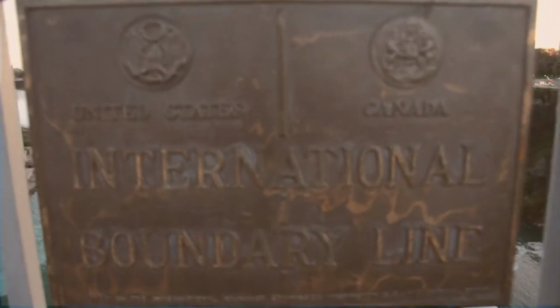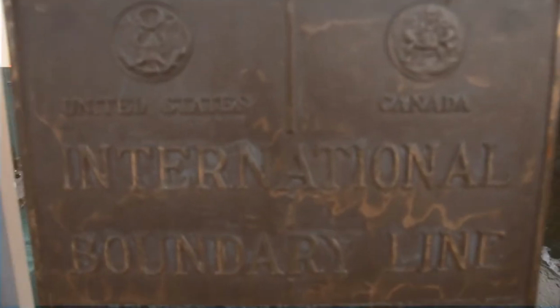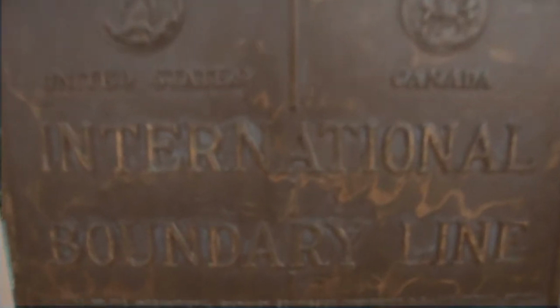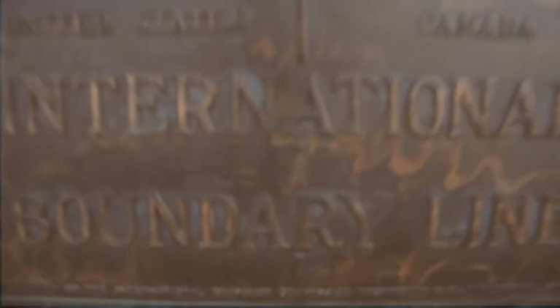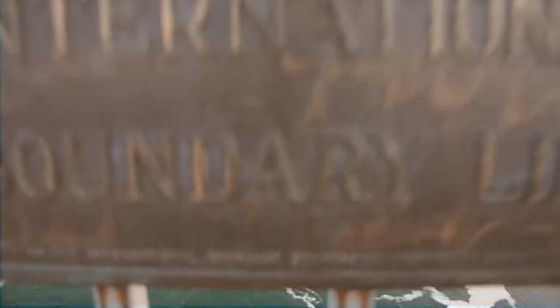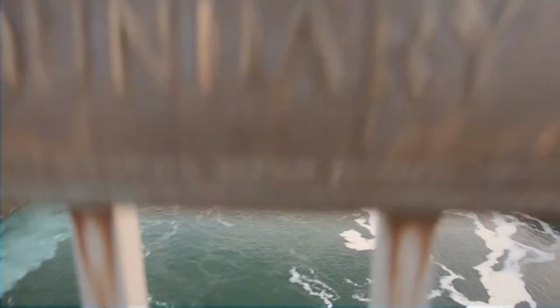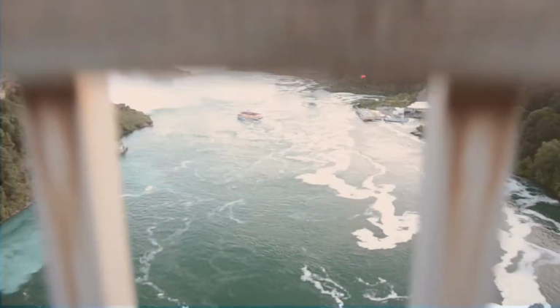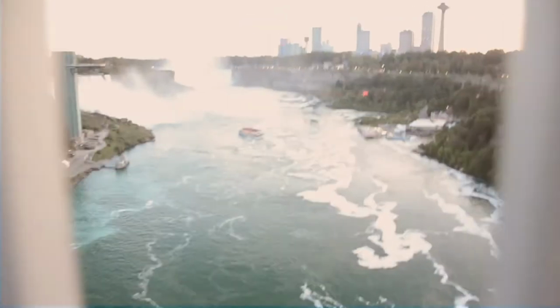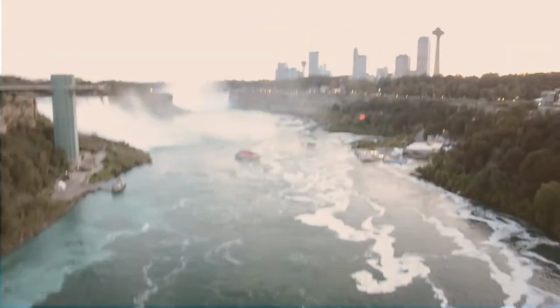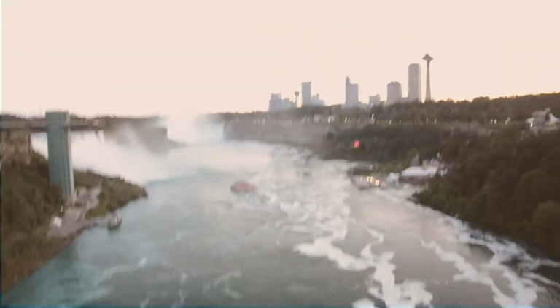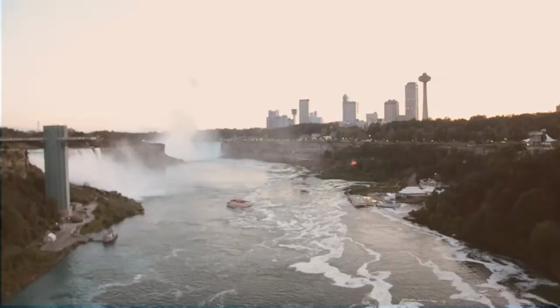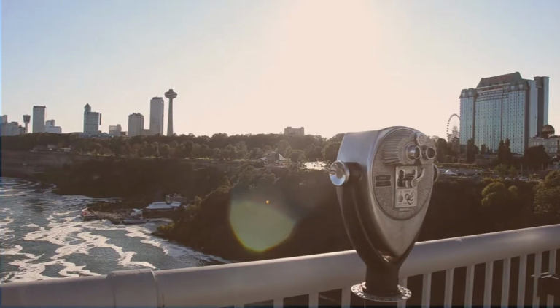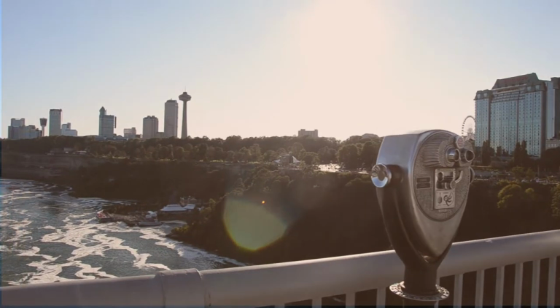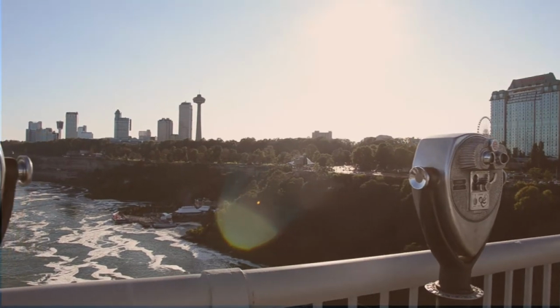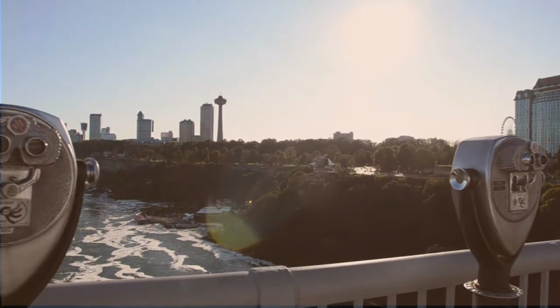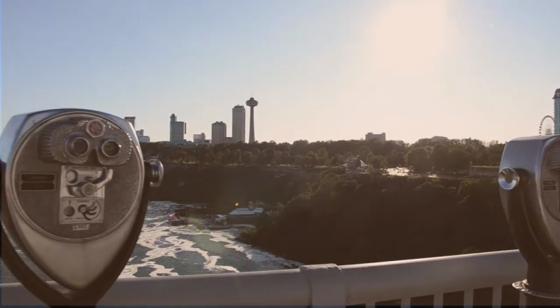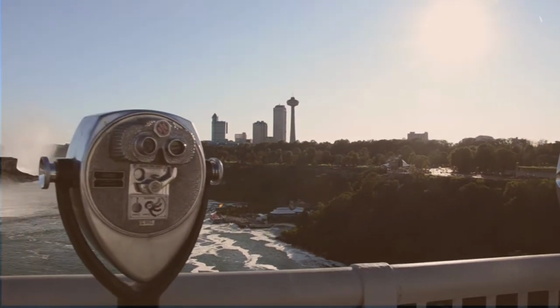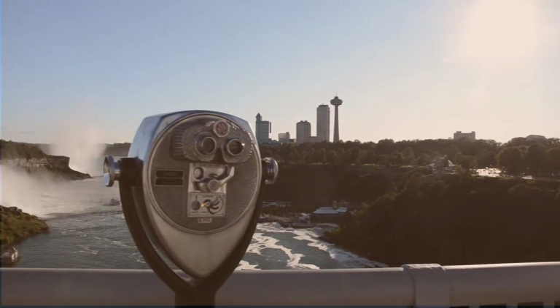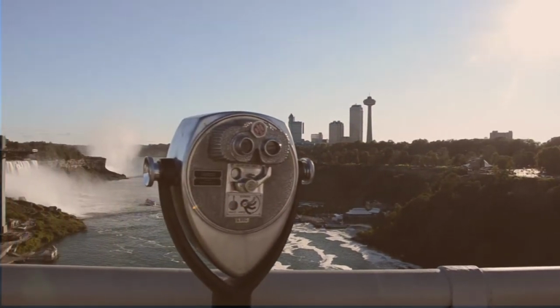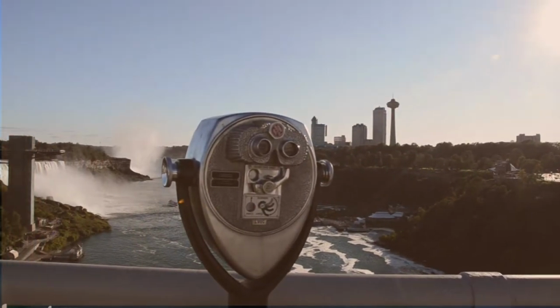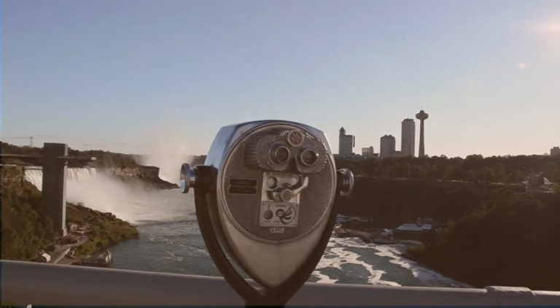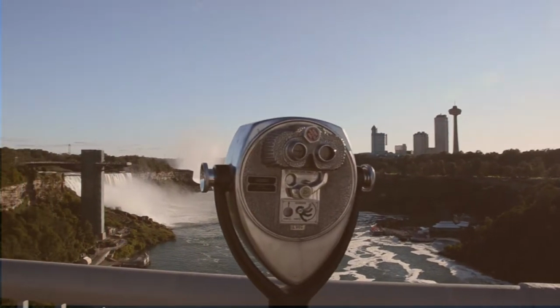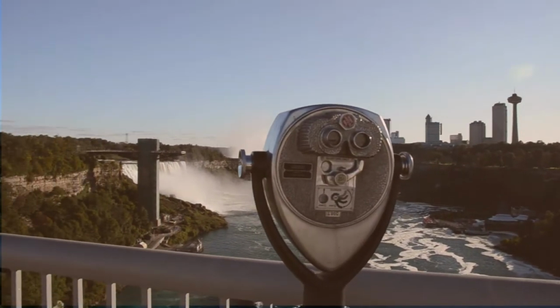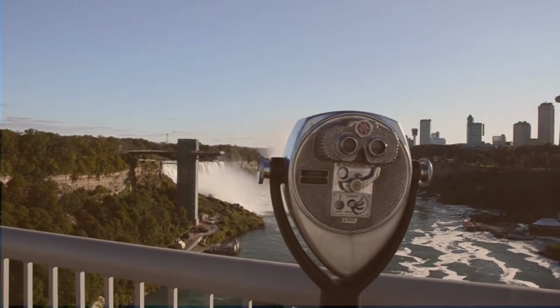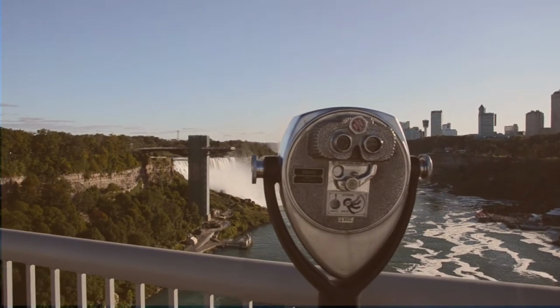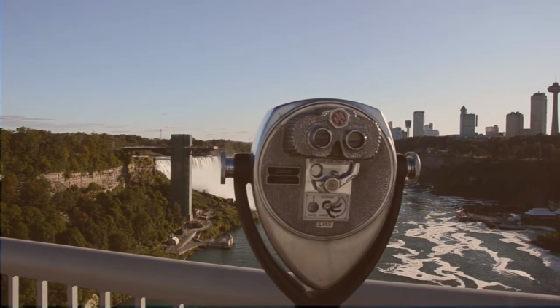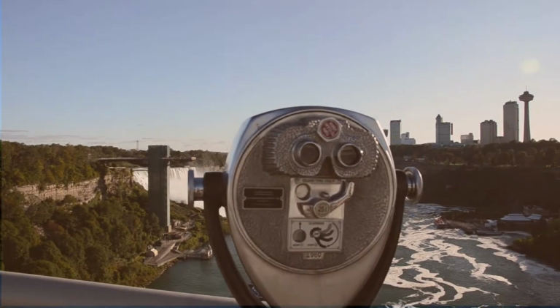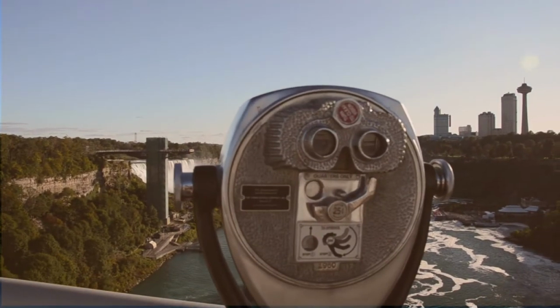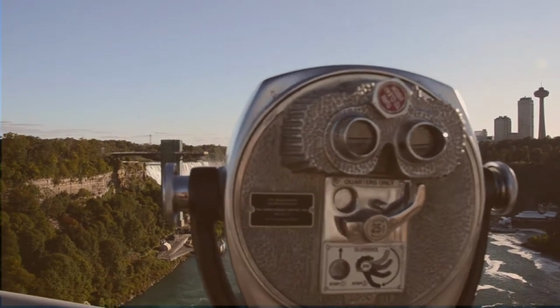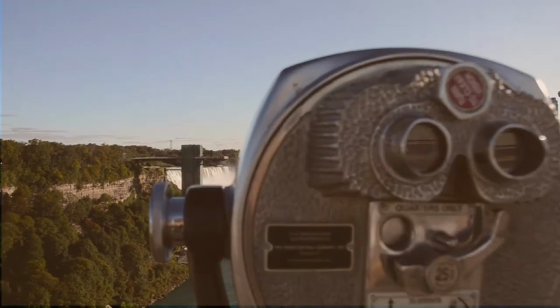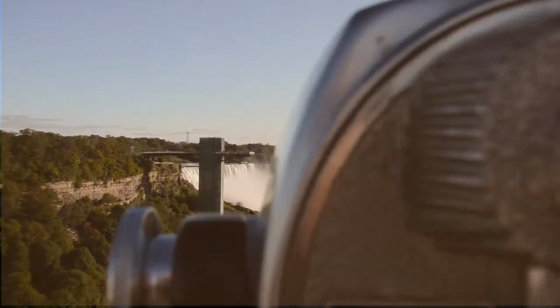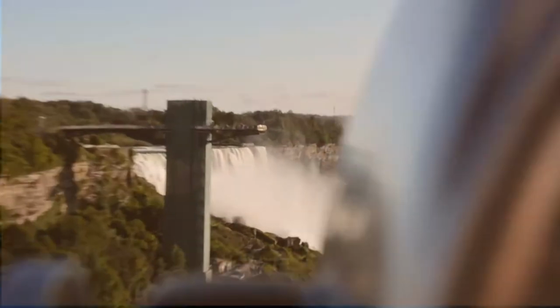For this, I crossed from the Canadian side over to the USA. You can find plenty of lookouts here — some are free, others not so much.